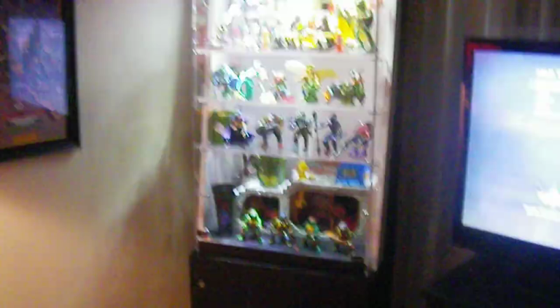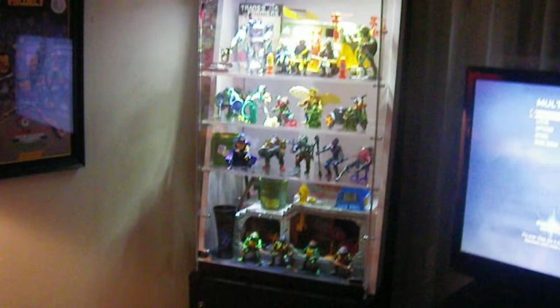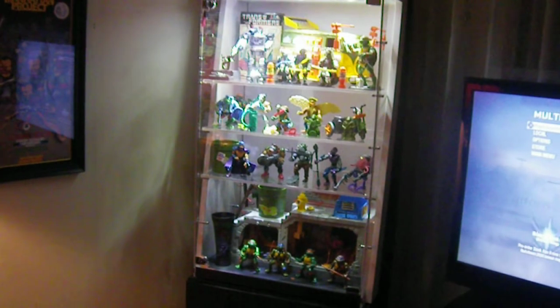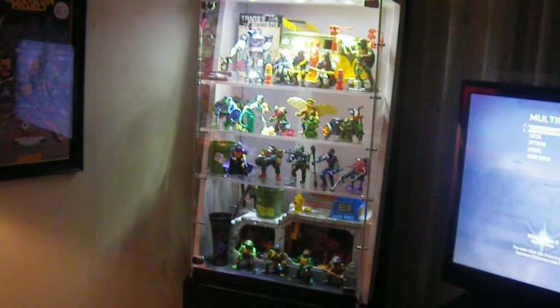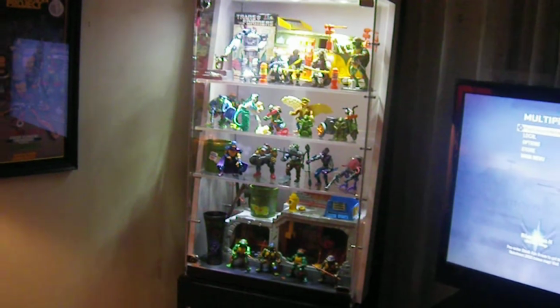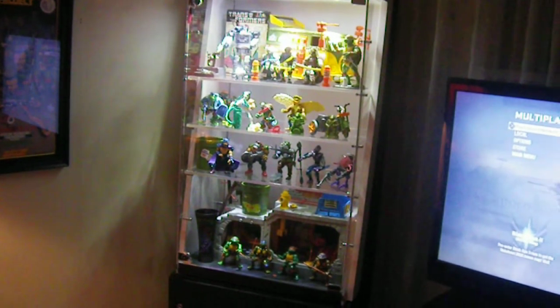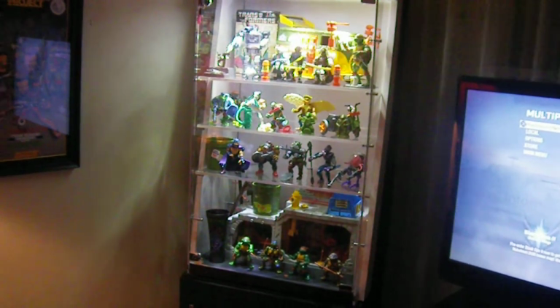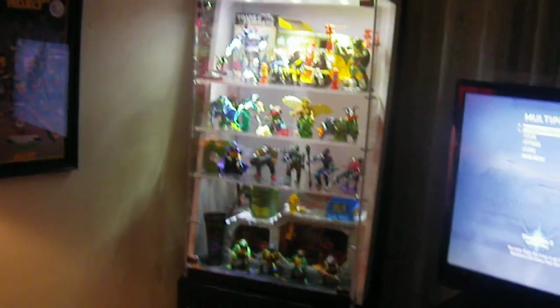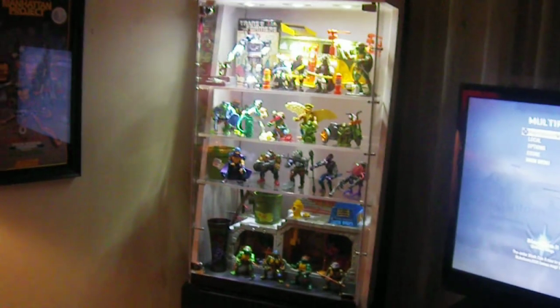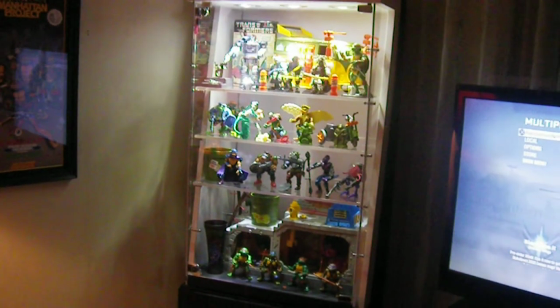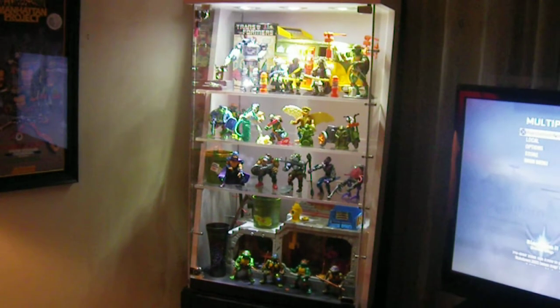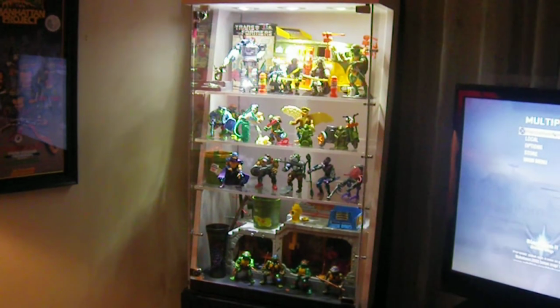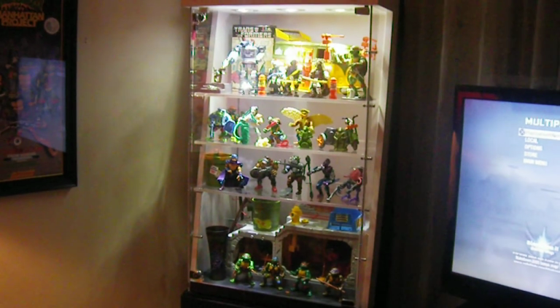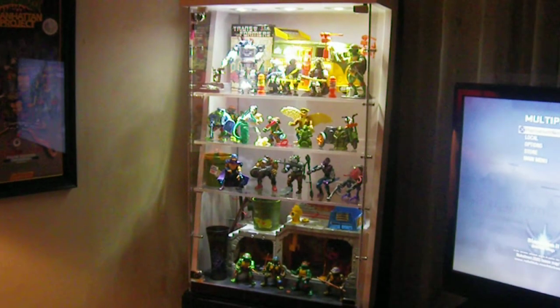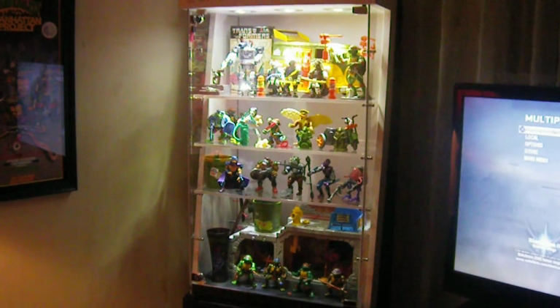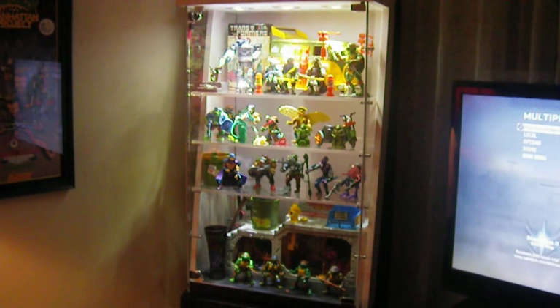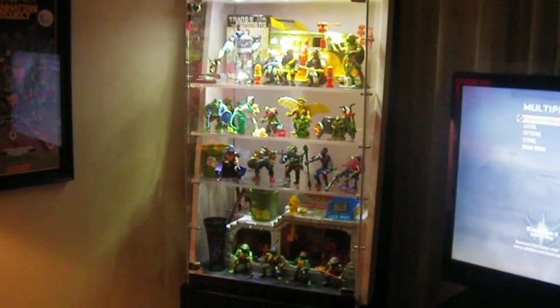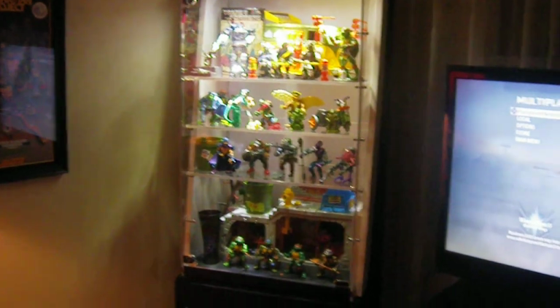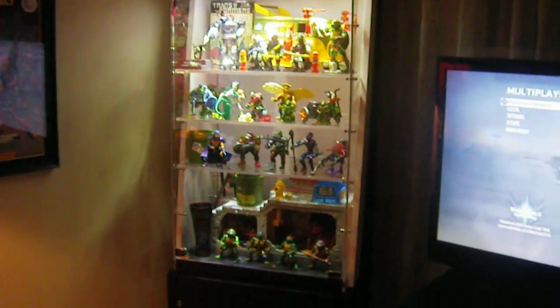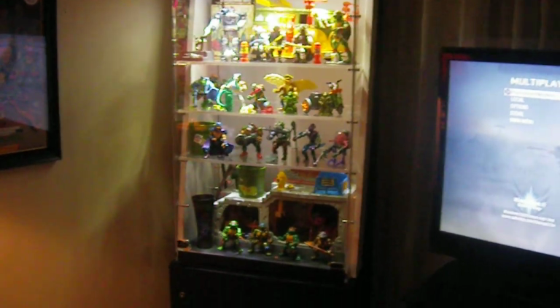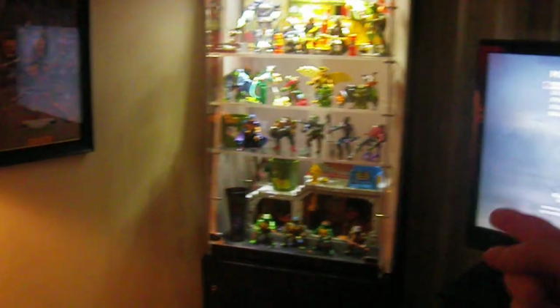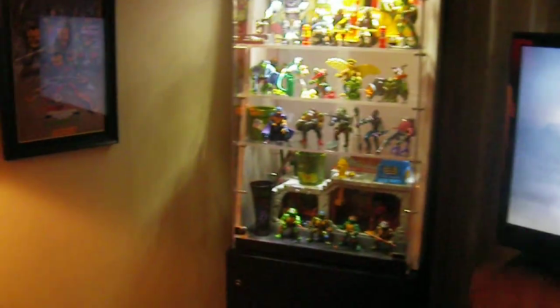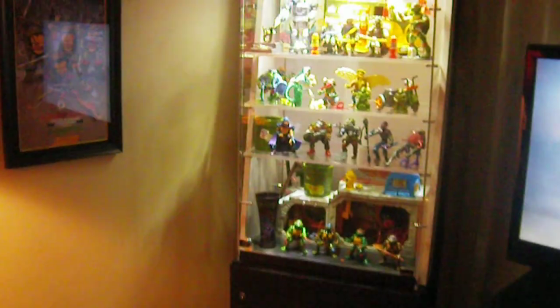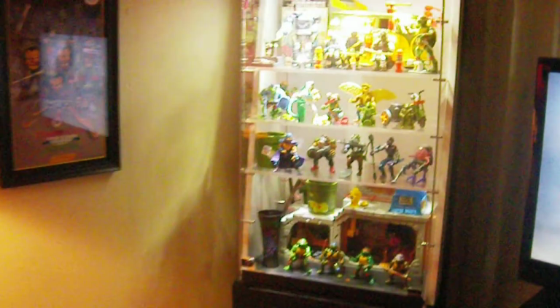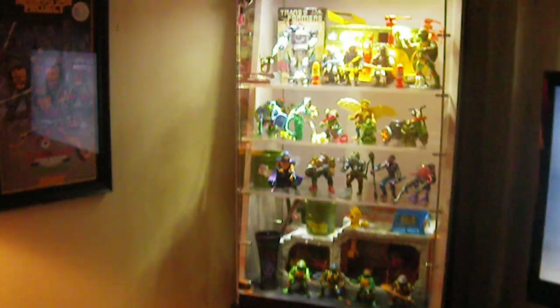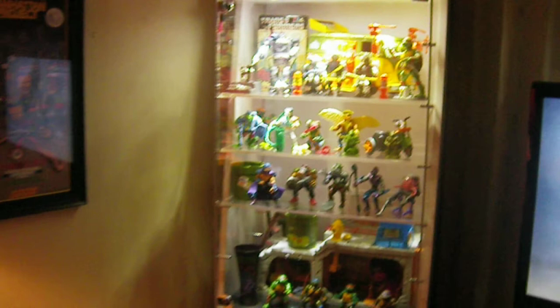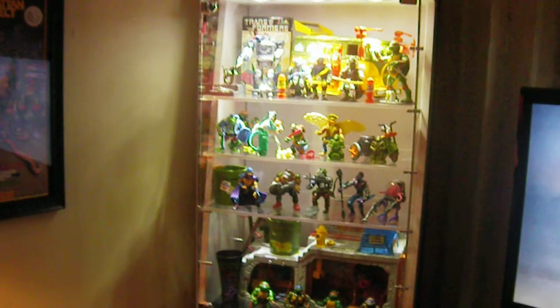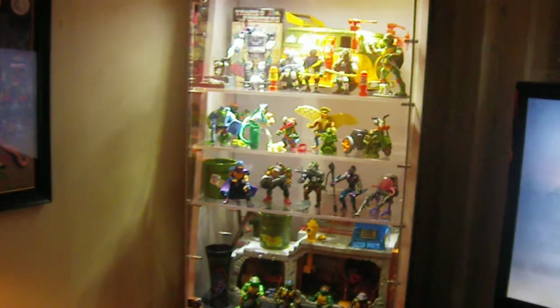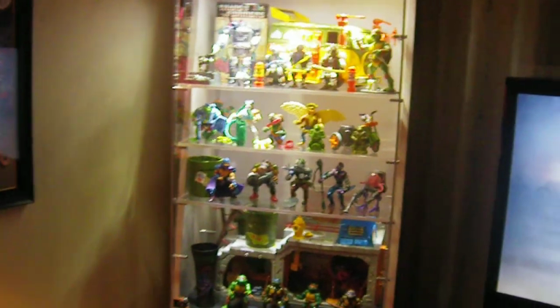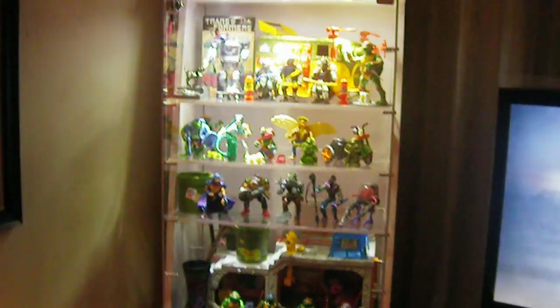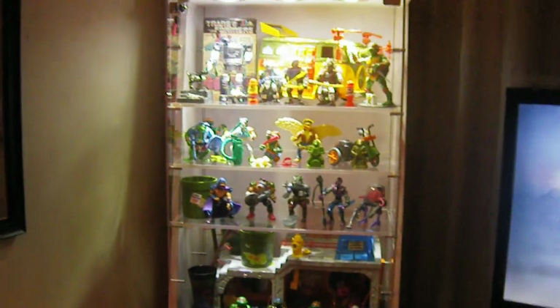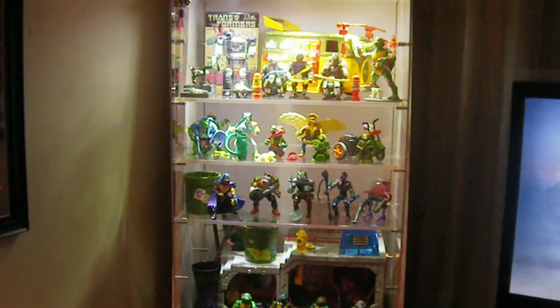What's up guys, Scooby-Dabber Picker here, and this is my sweet new cabinet. I am so stoked to get this.